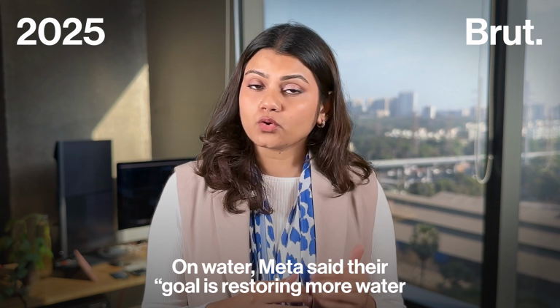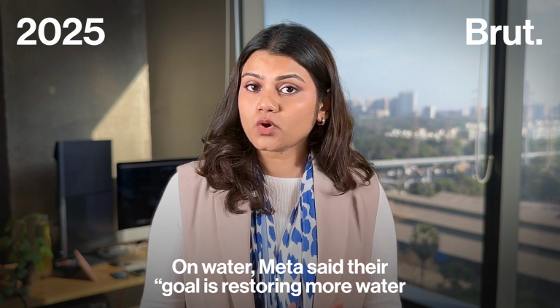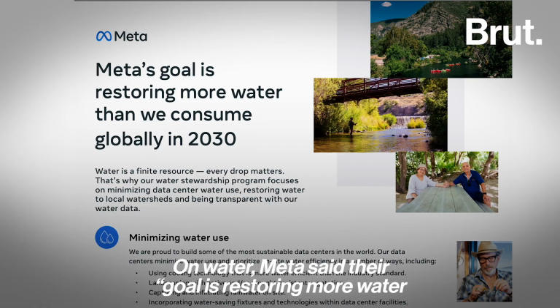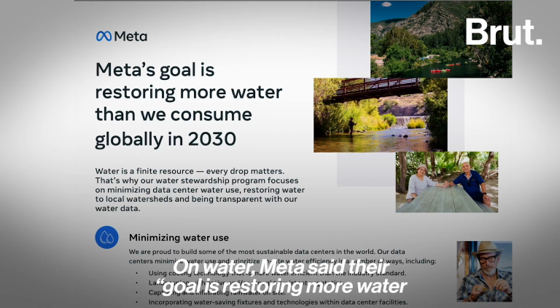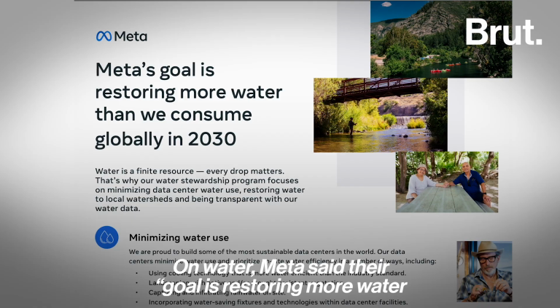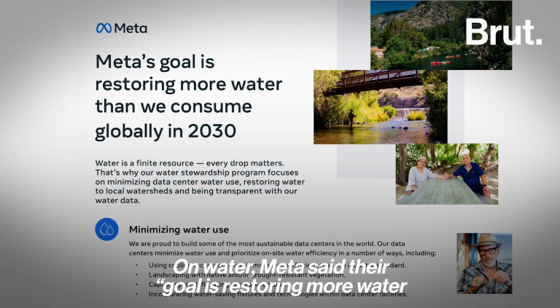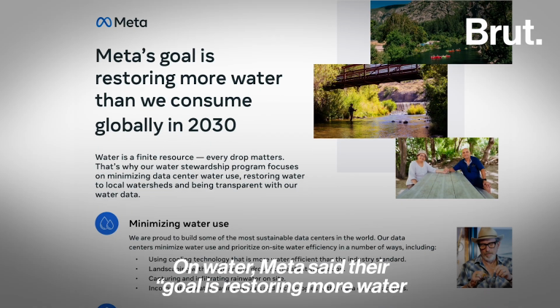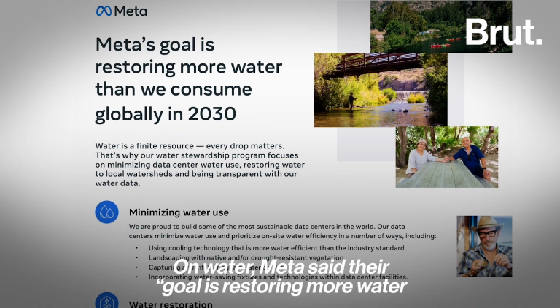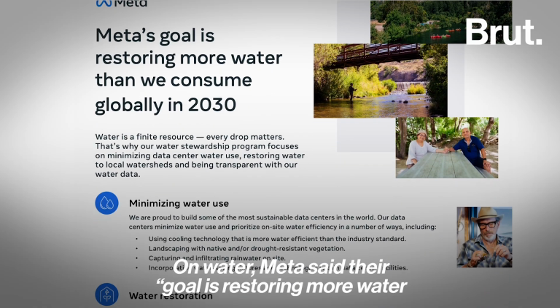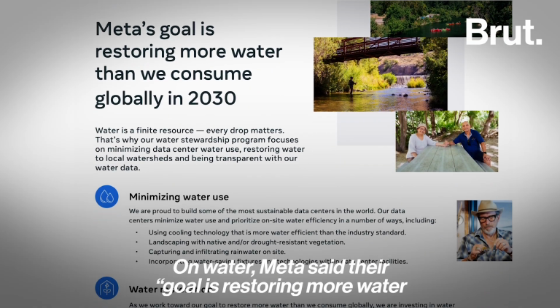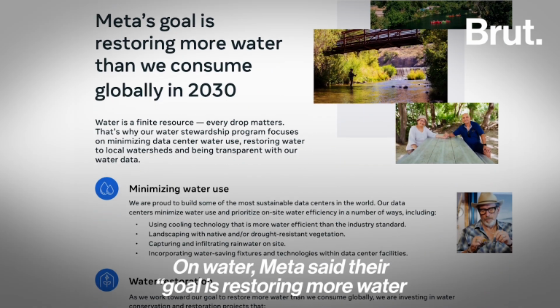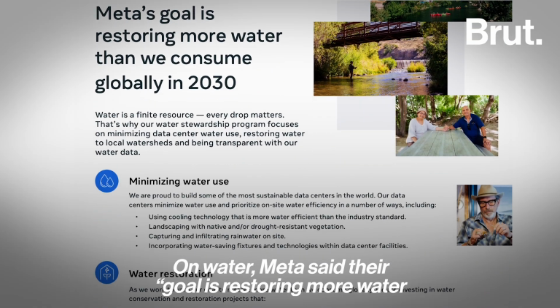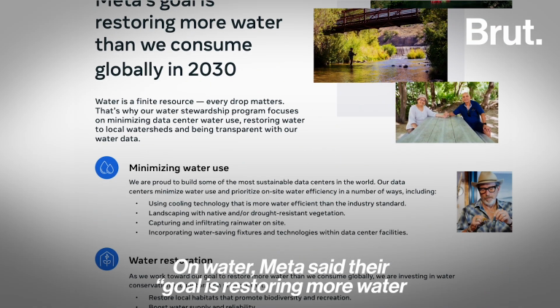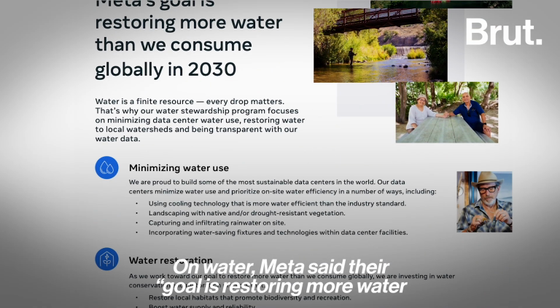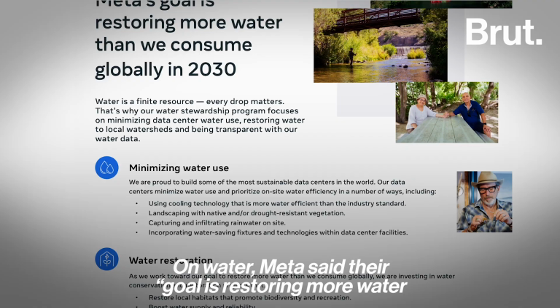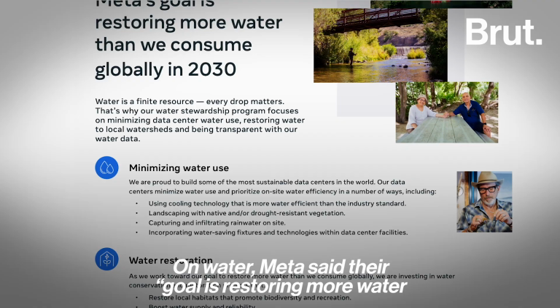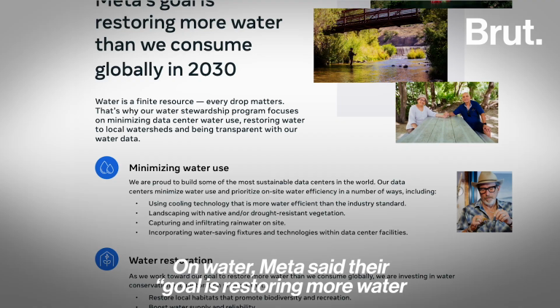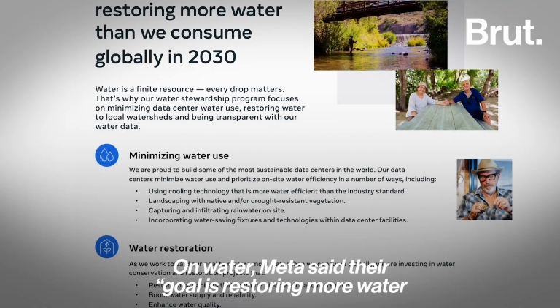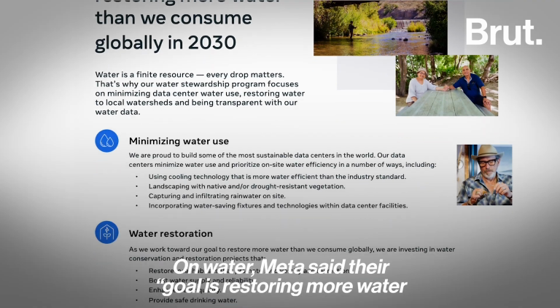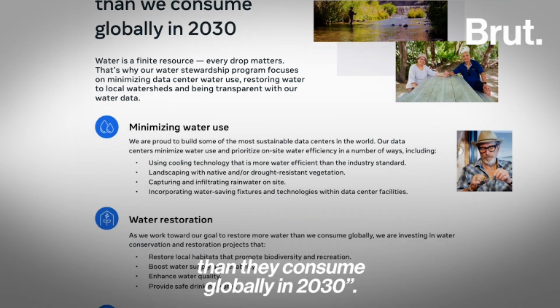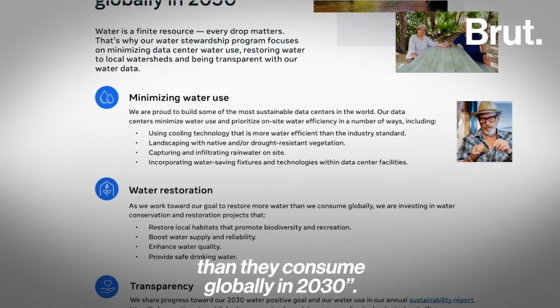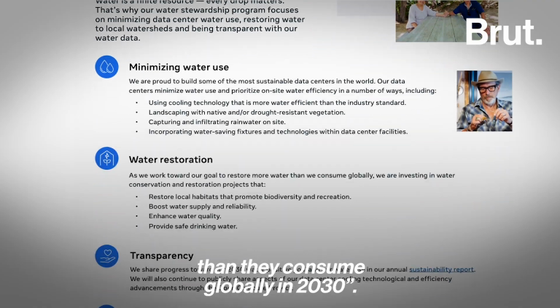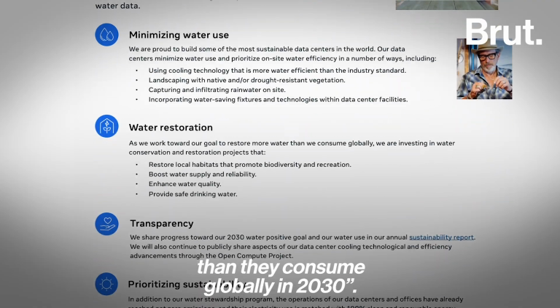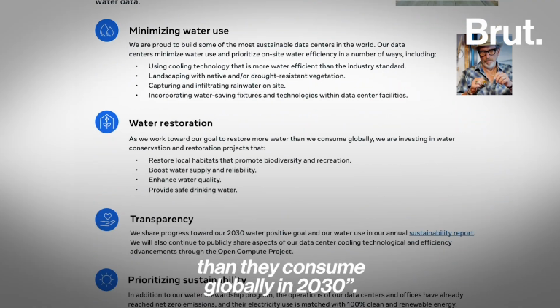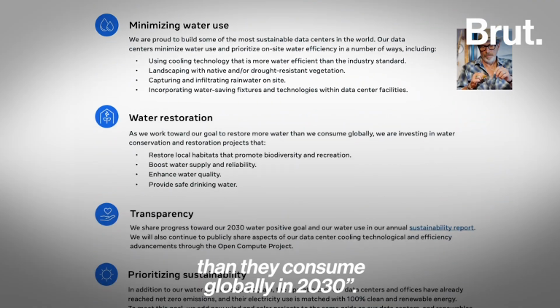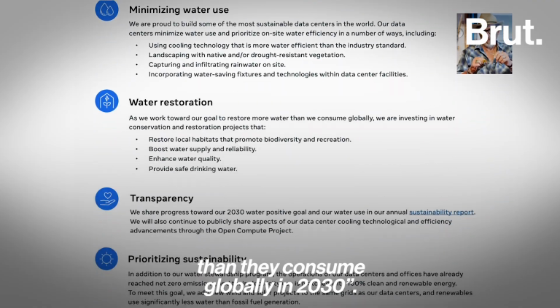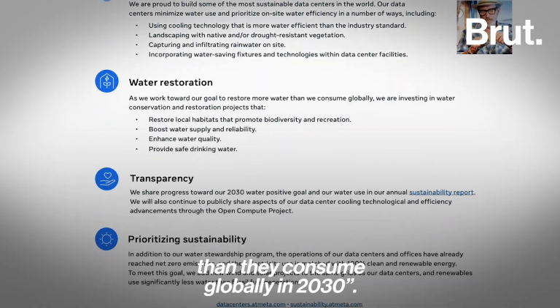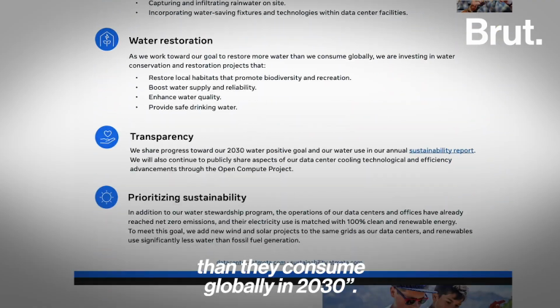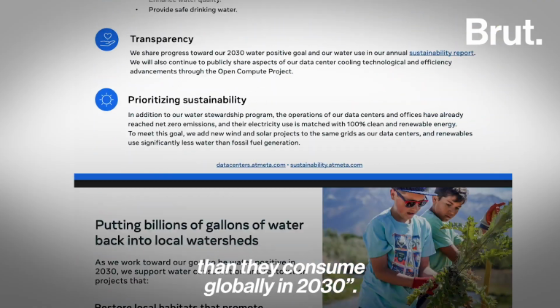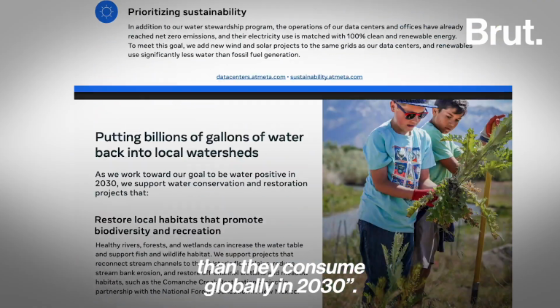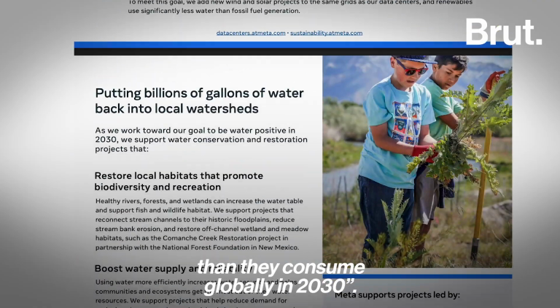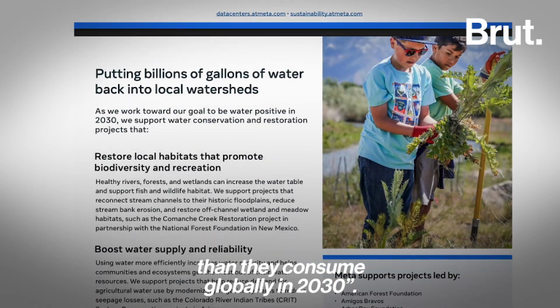On water, Meta said their goal is restoring more water than they consume globally by 2030.